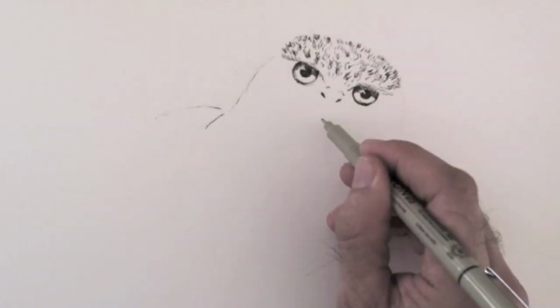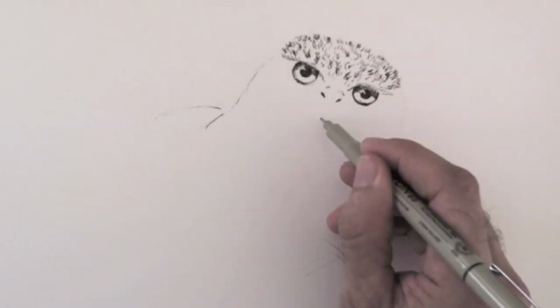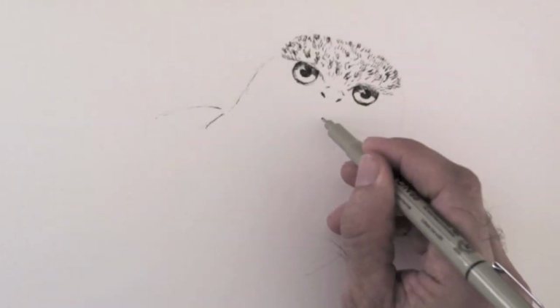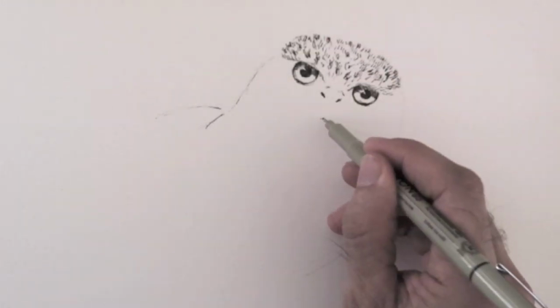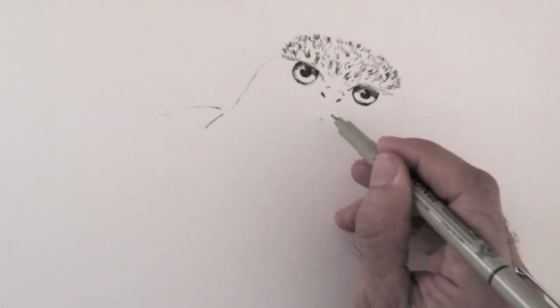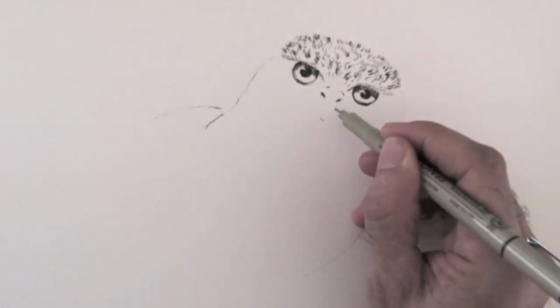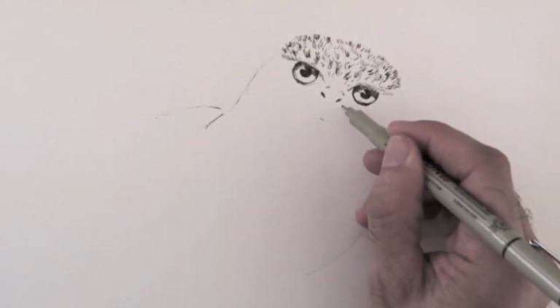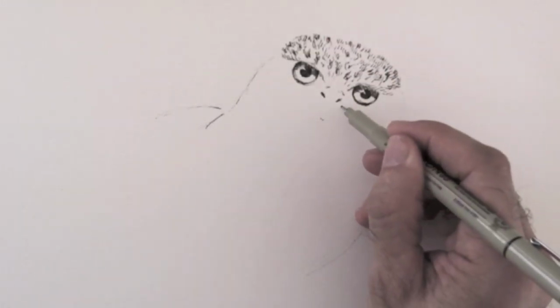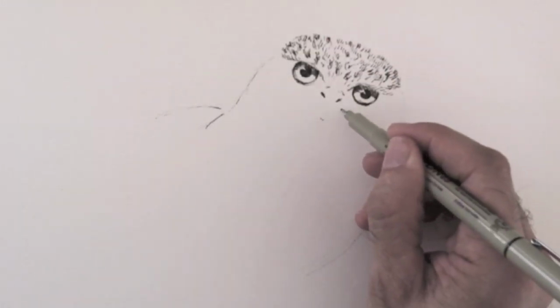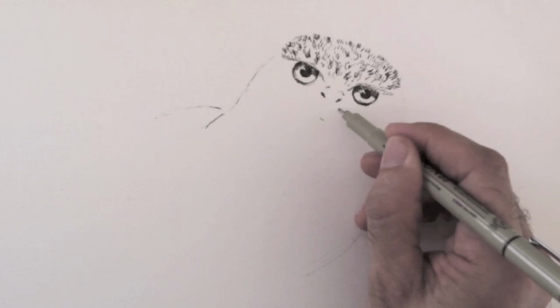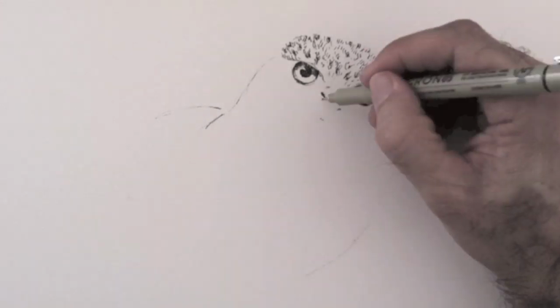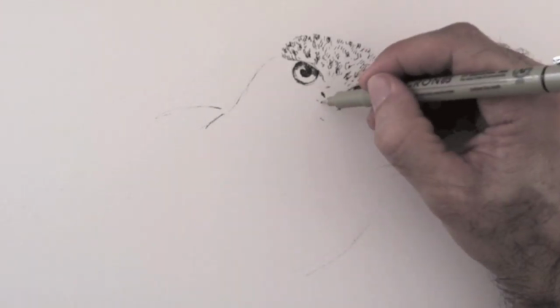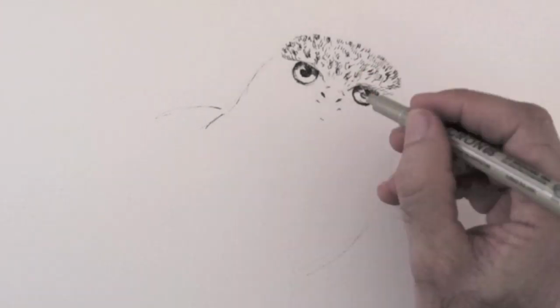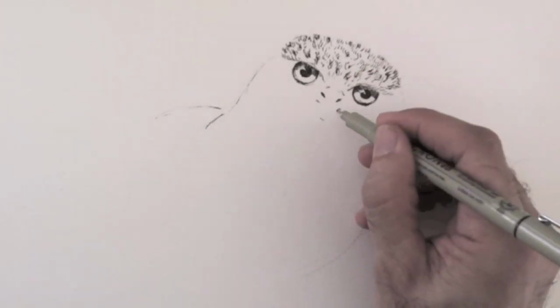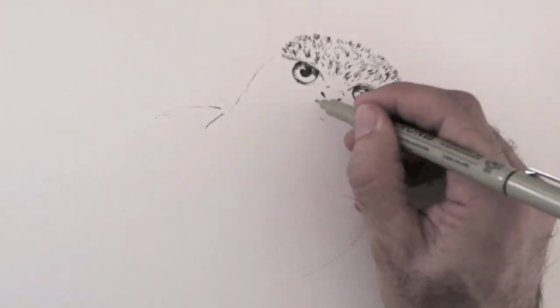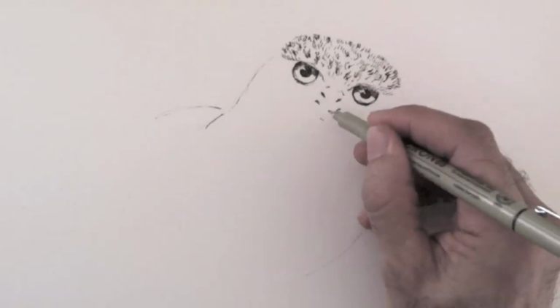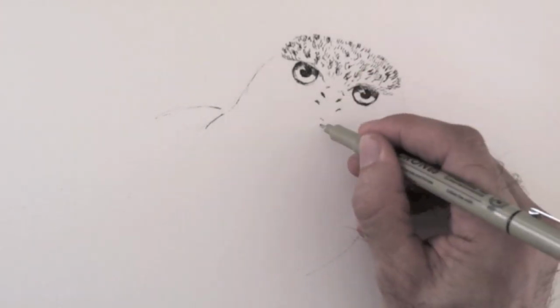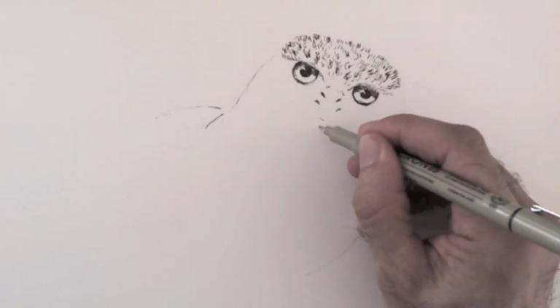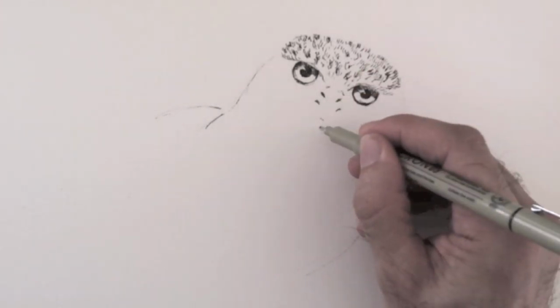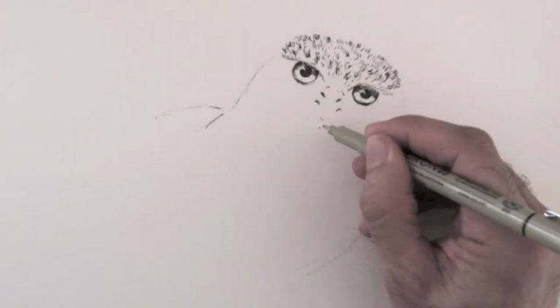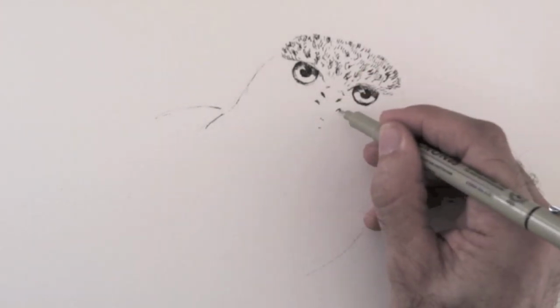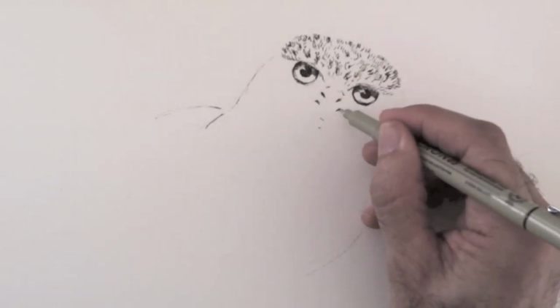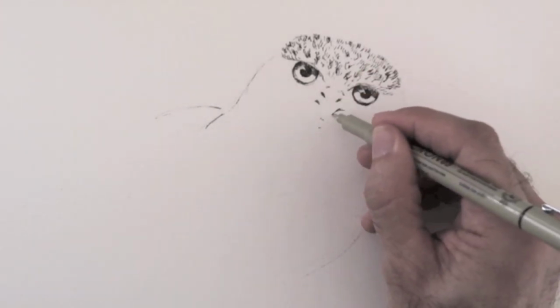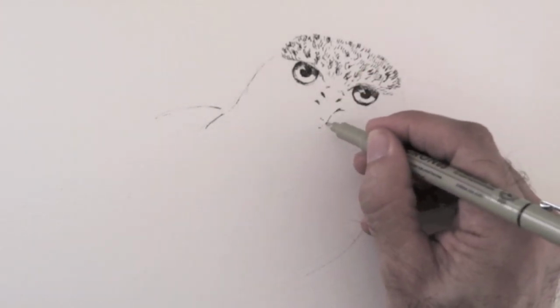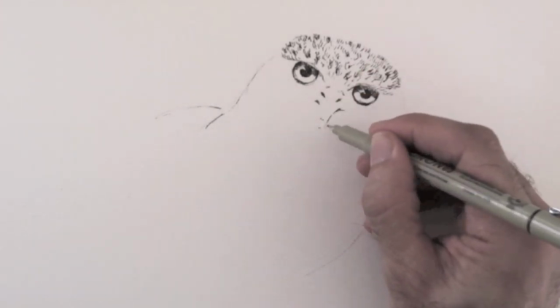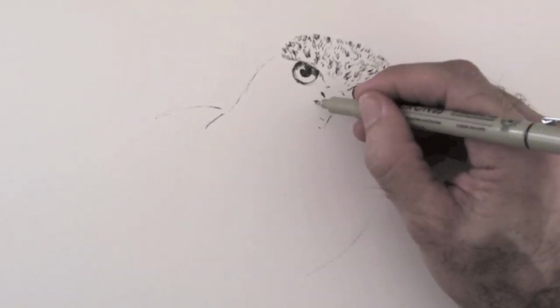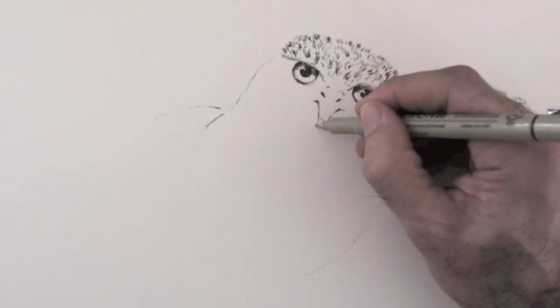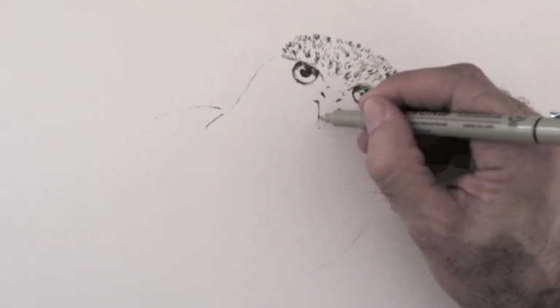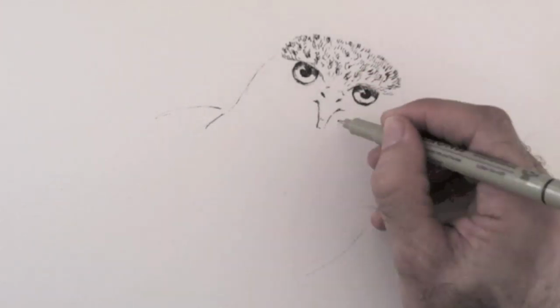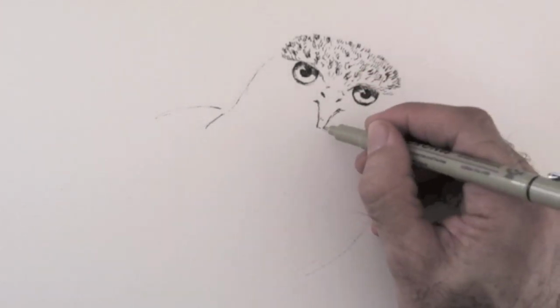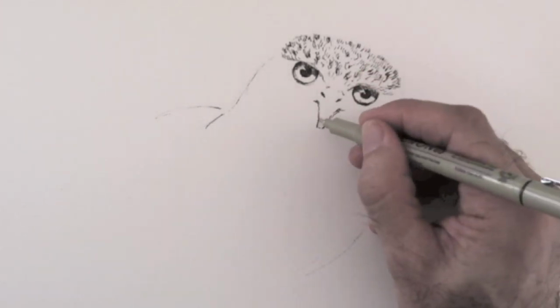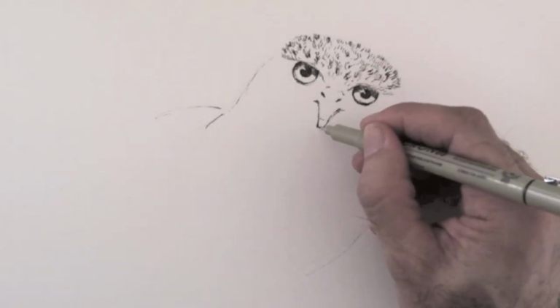For the beak I mark where I want it to start and to end, and then I unite the lines.